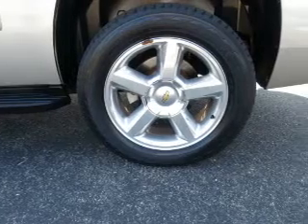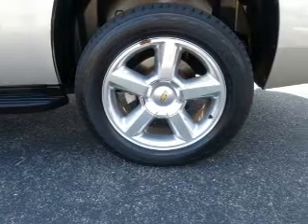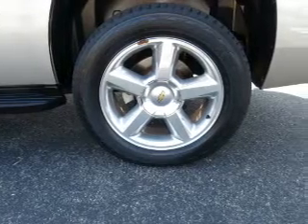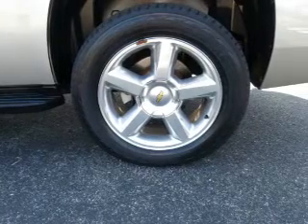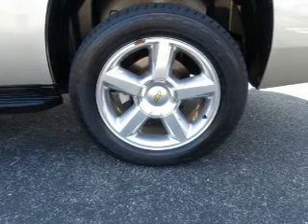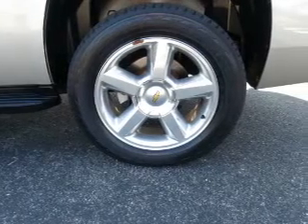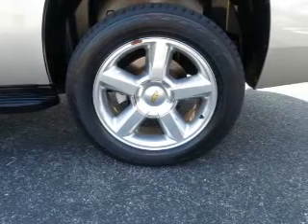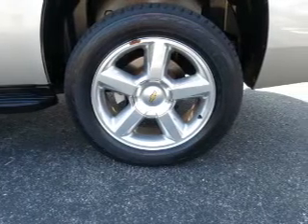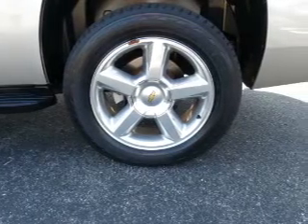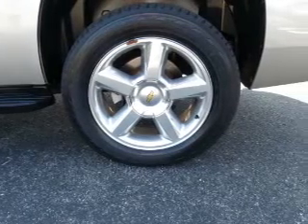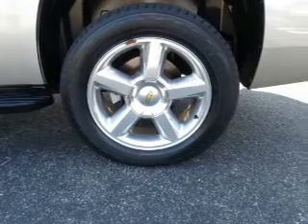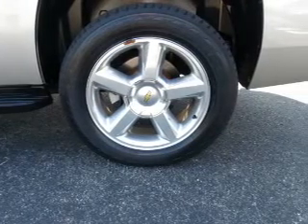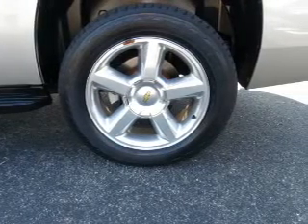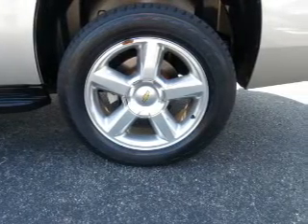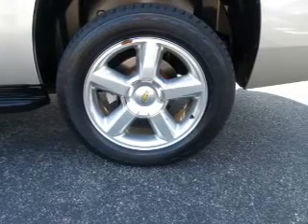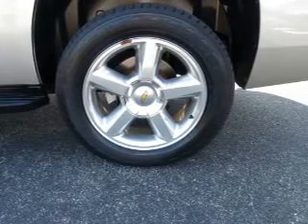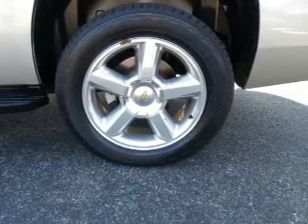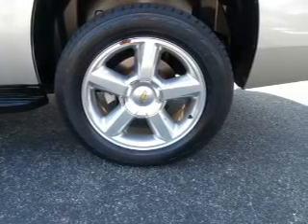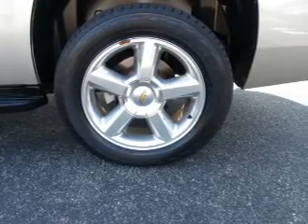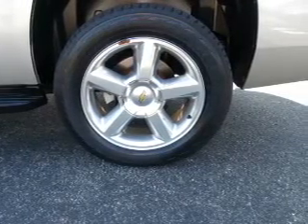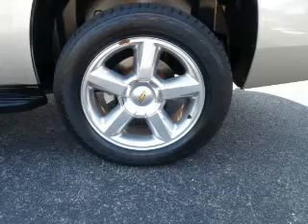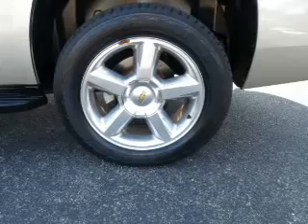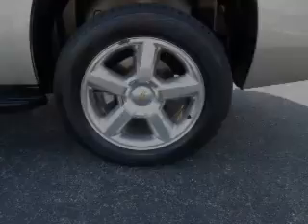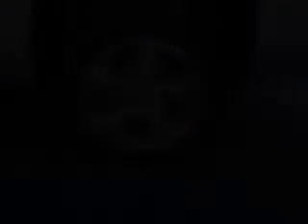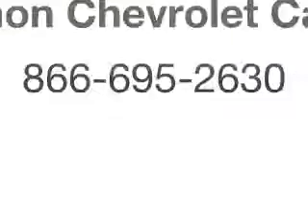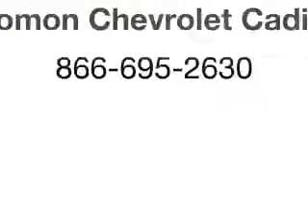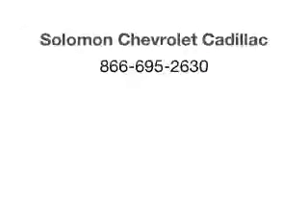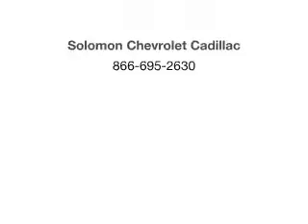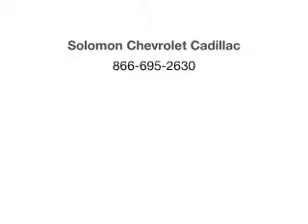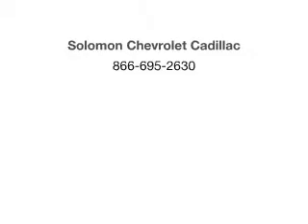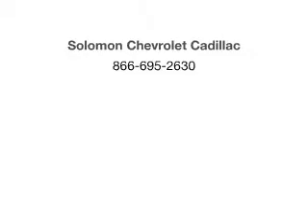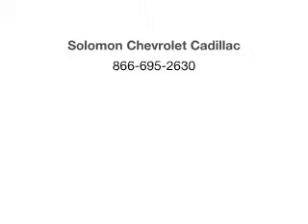Our website offers more information on all of our vehicles. Call us today to start test driving. Thank you.